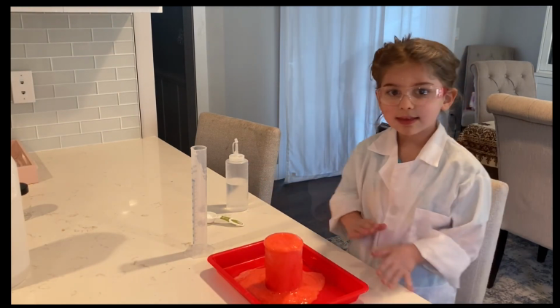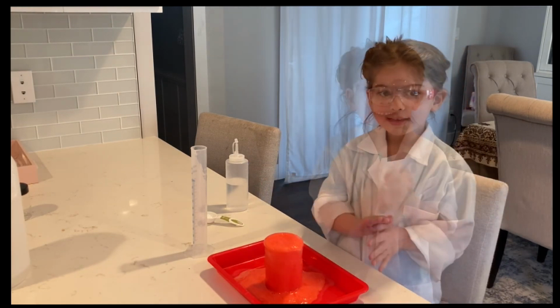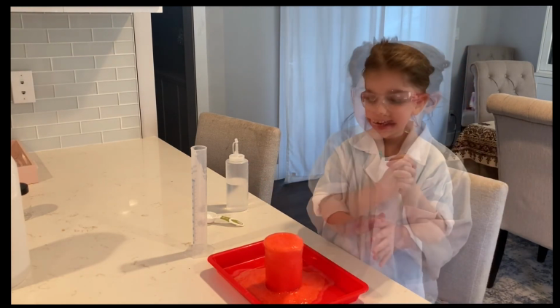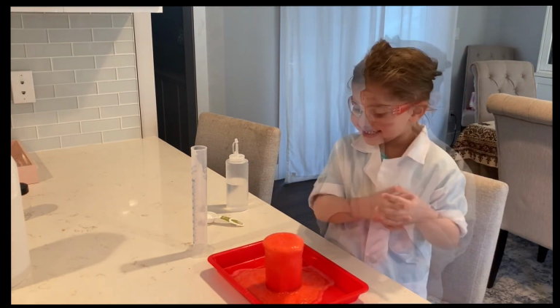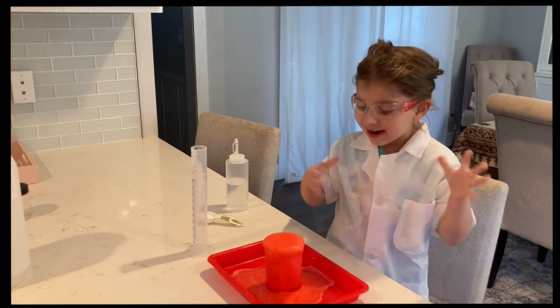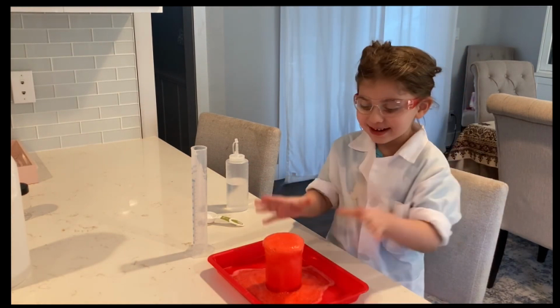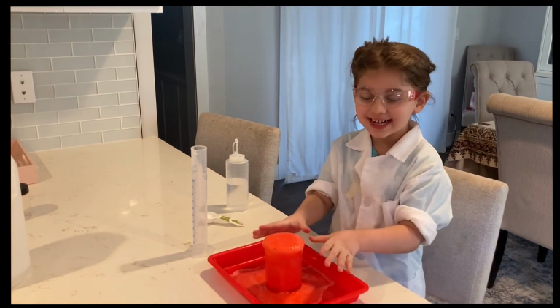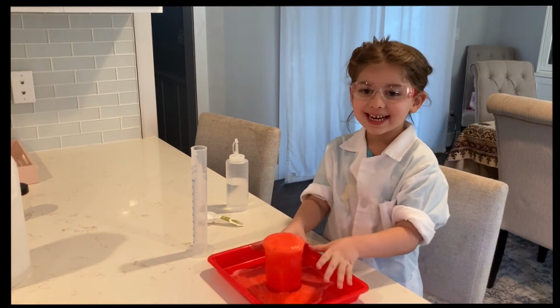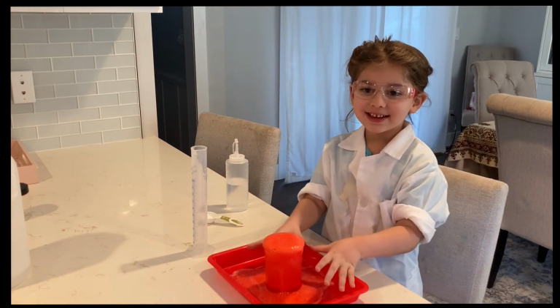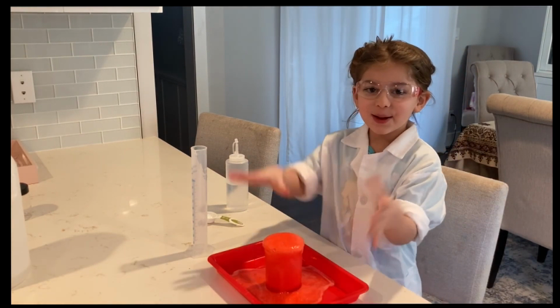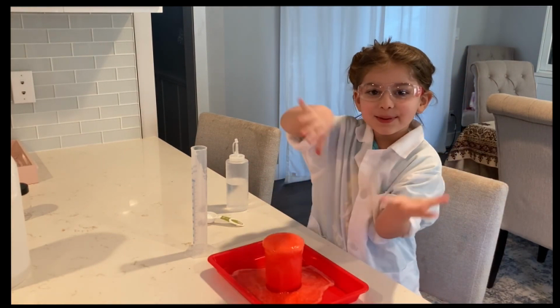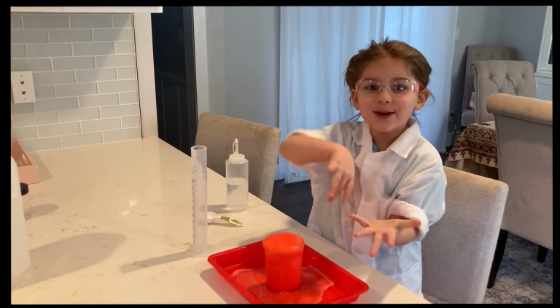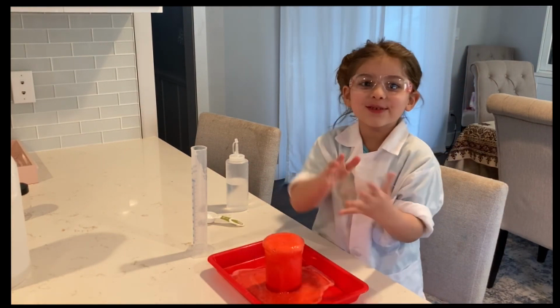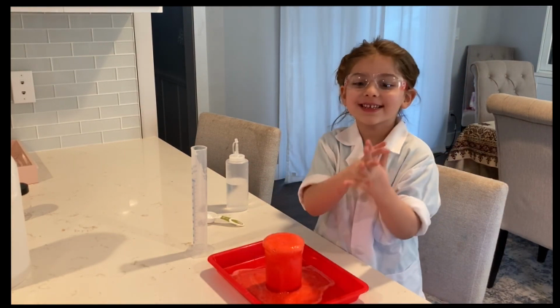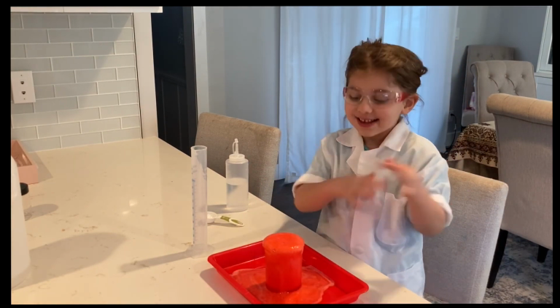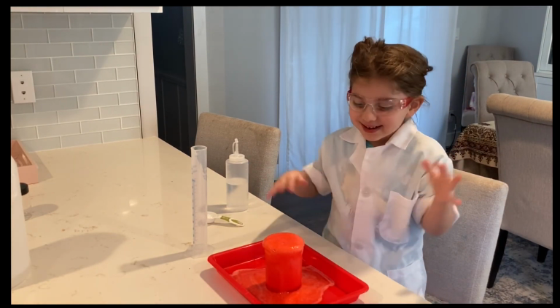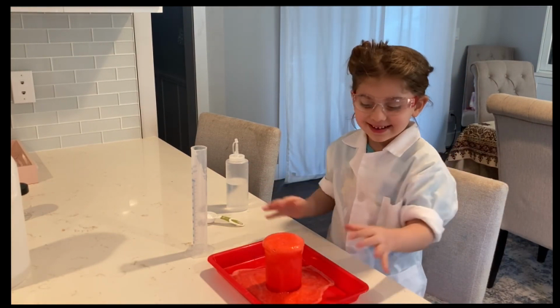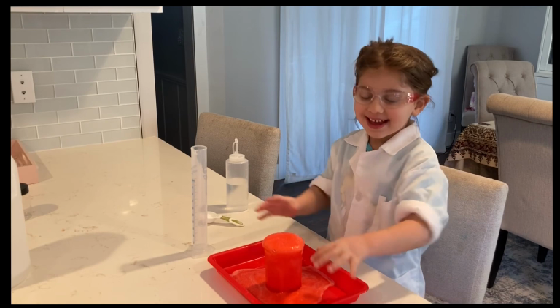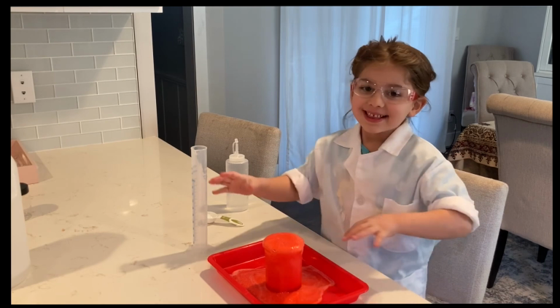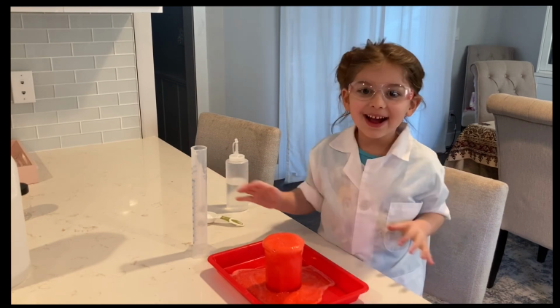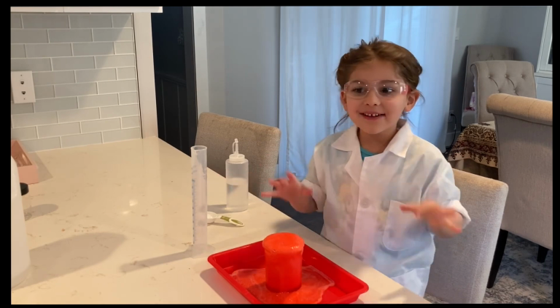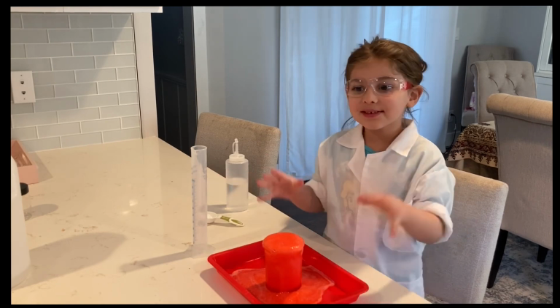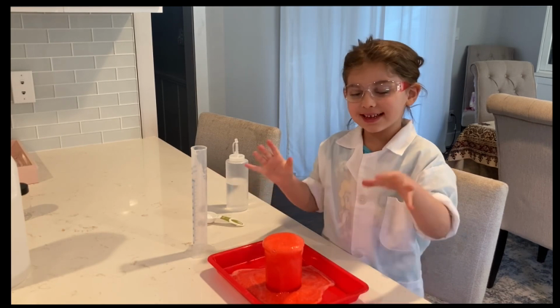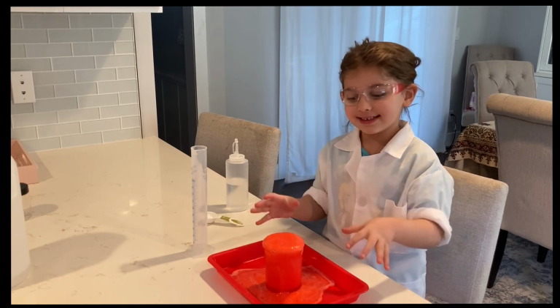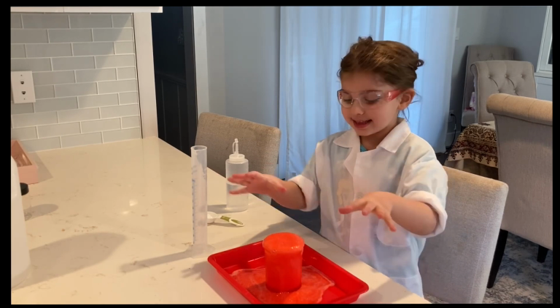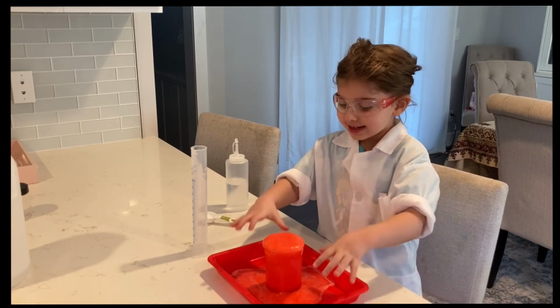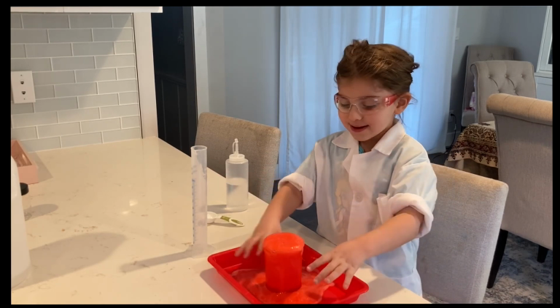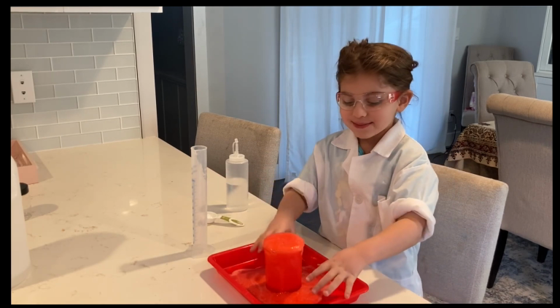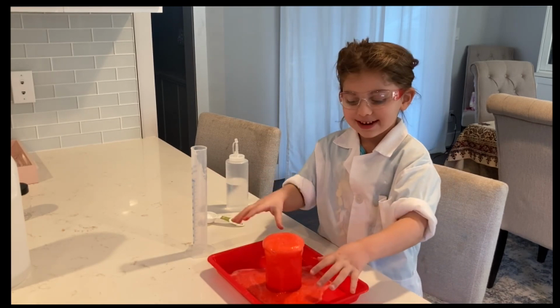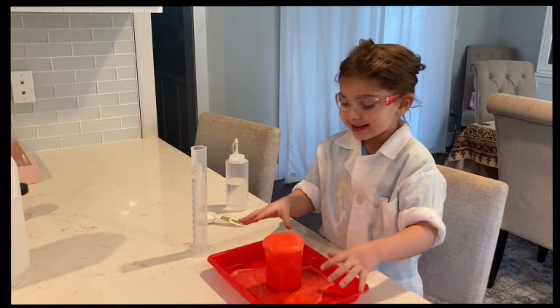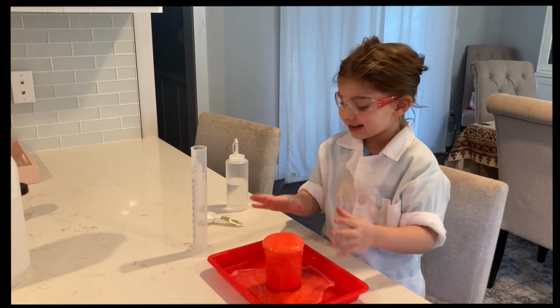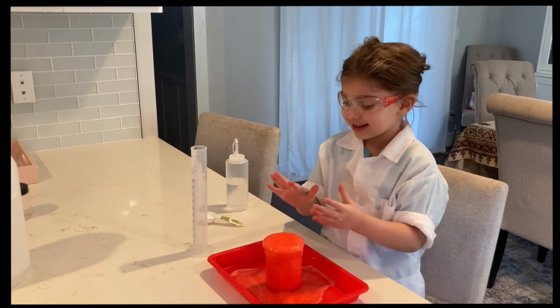Alright kids, now we're going to dump it over after this. Then you can put your hands in it.